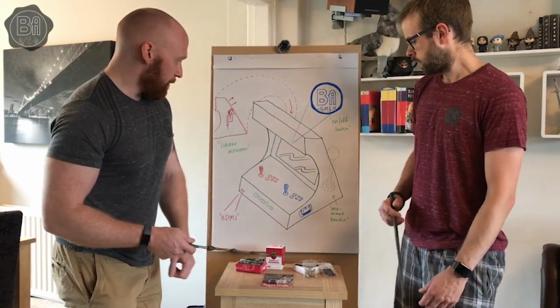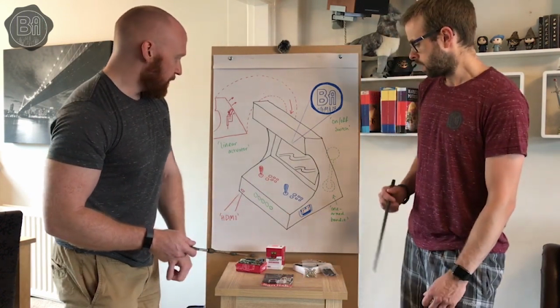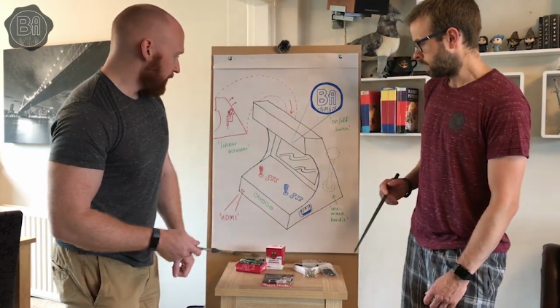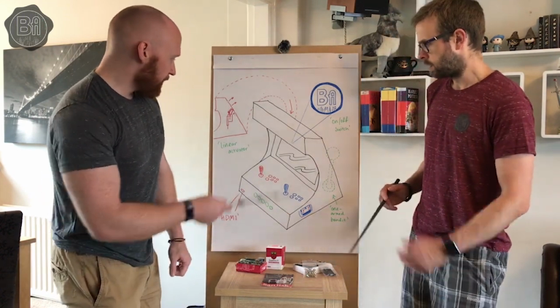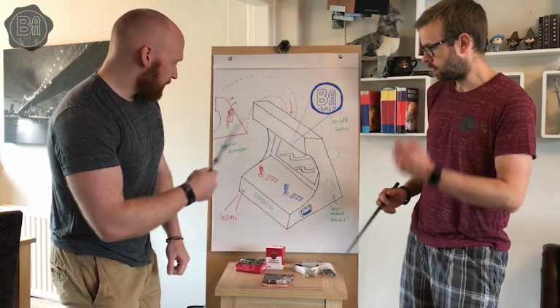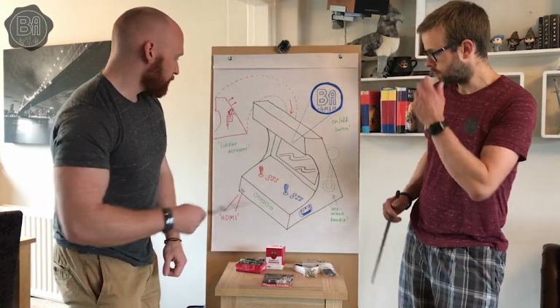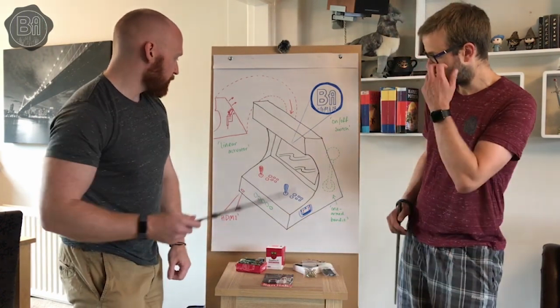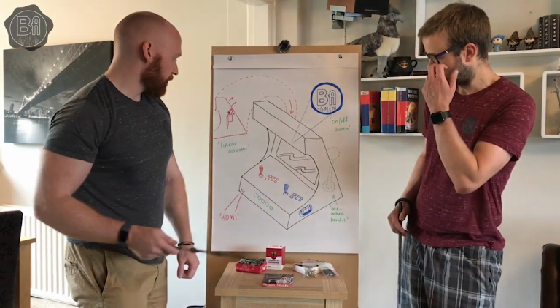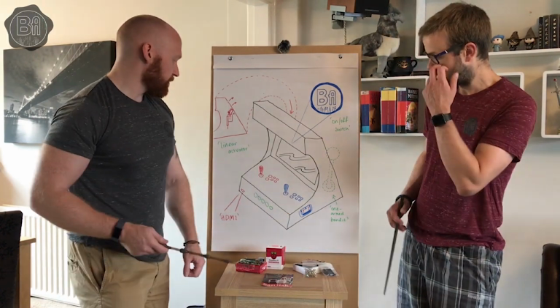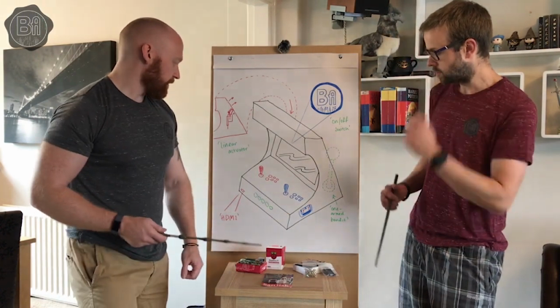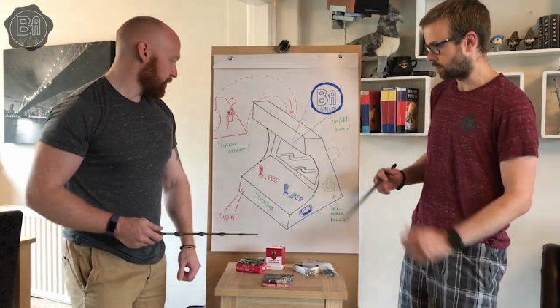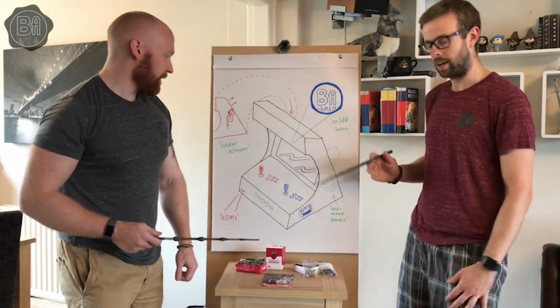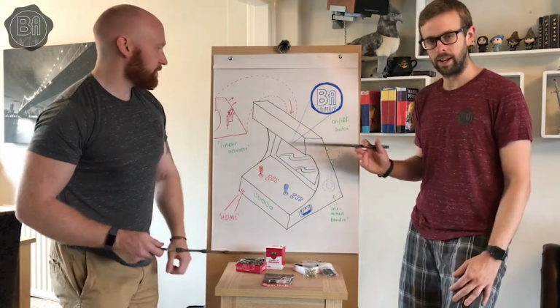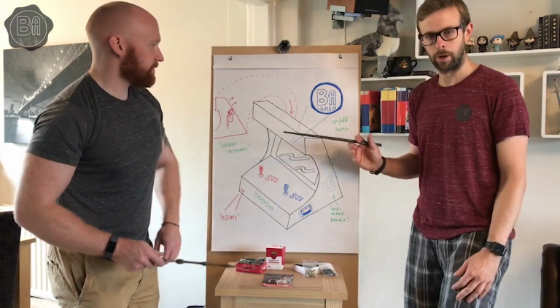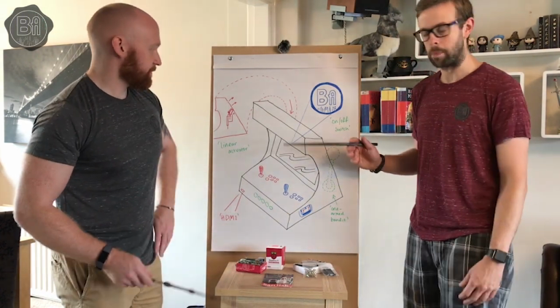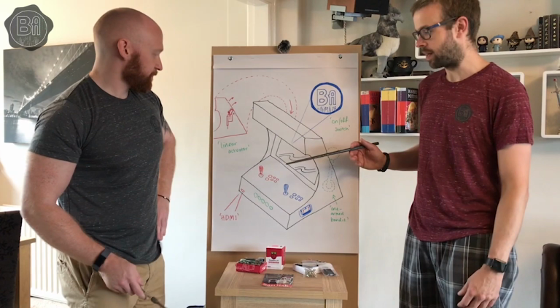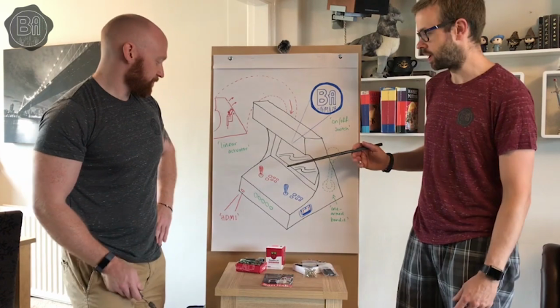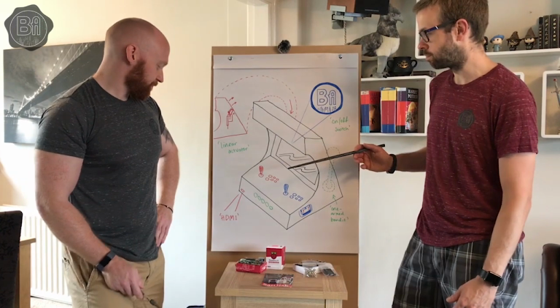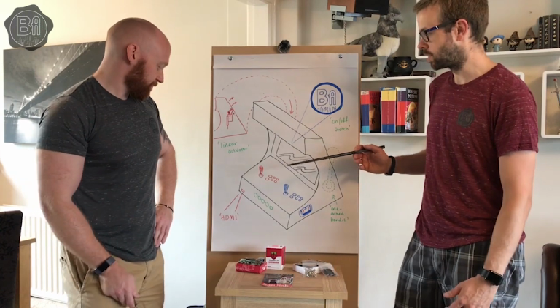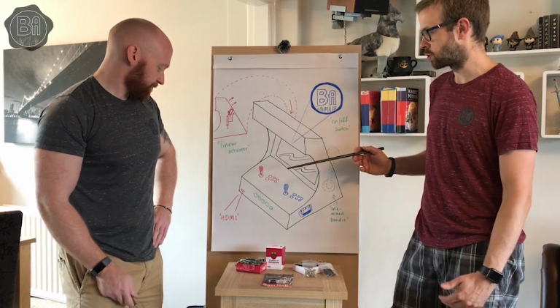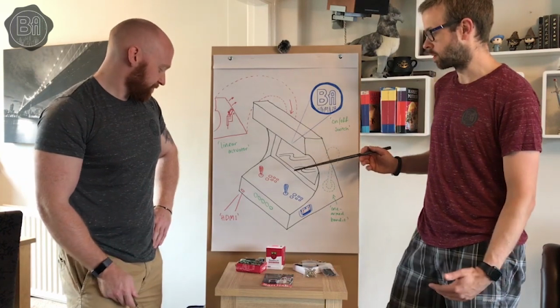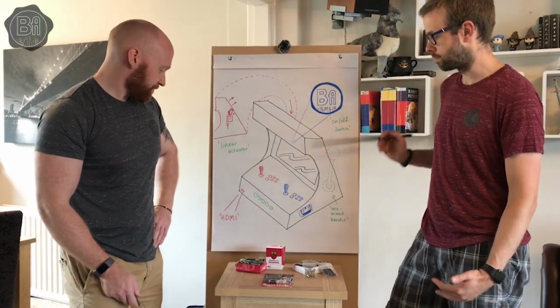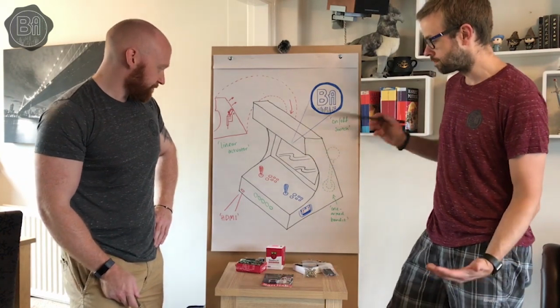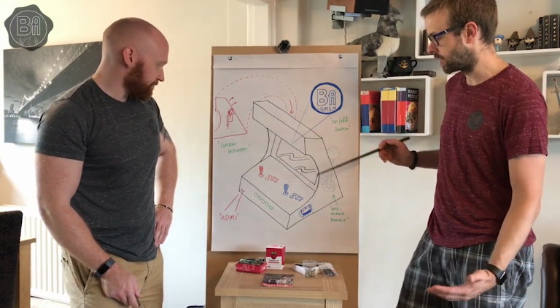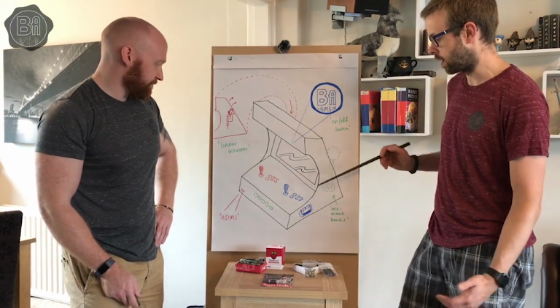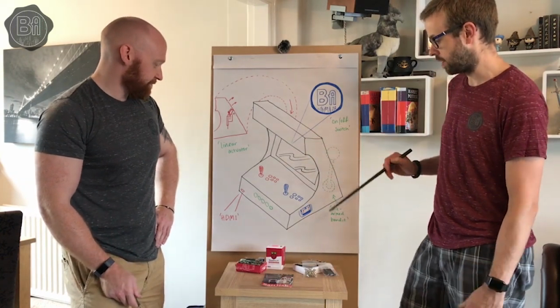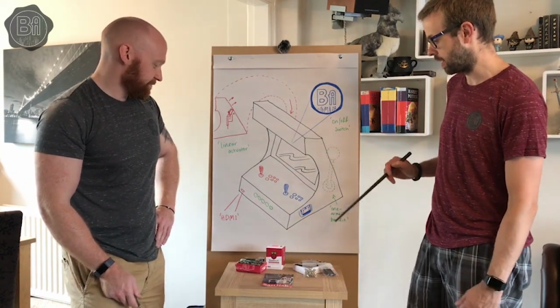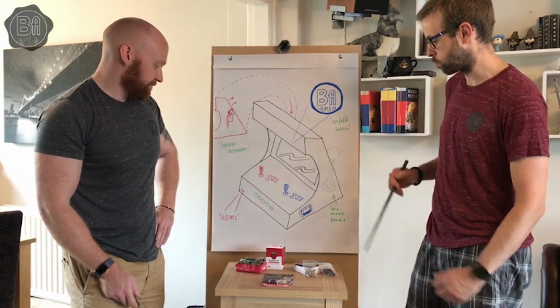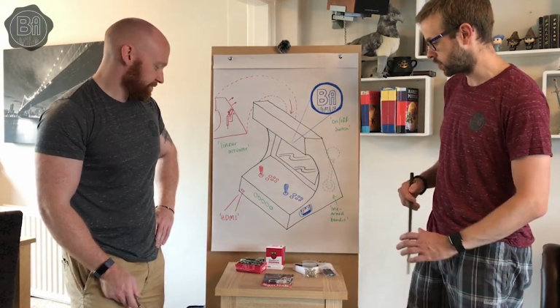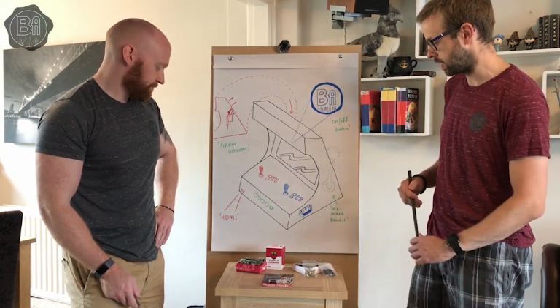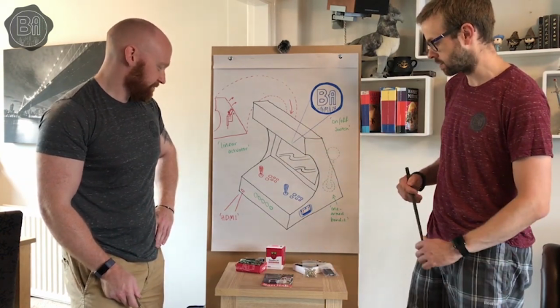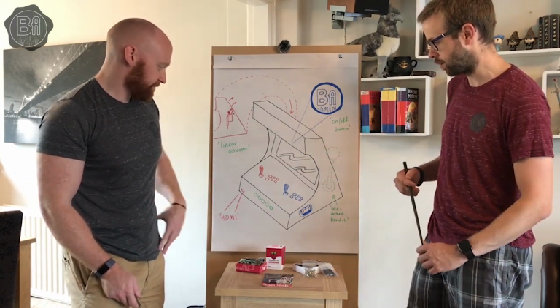Specifically as well, if we decide to overclock it or push towards Dreamcast emulation, heat dissipation is very important for it.